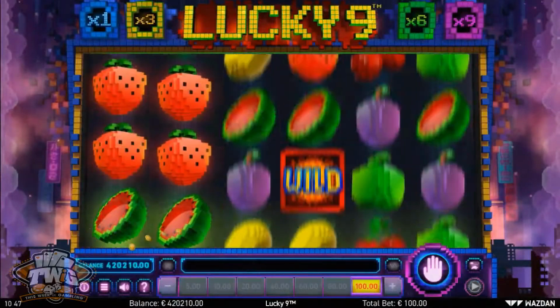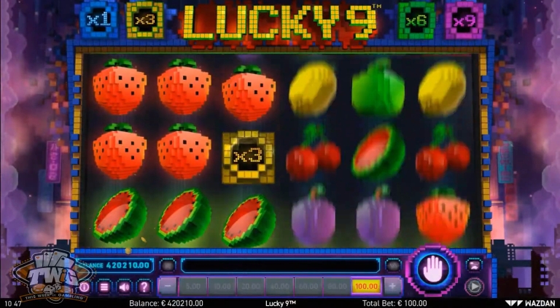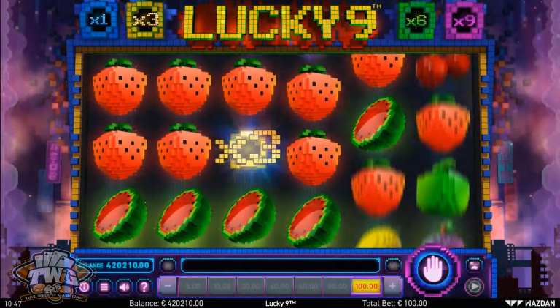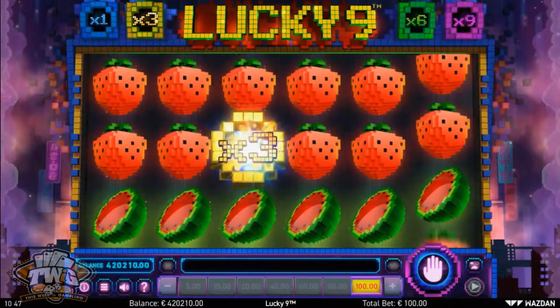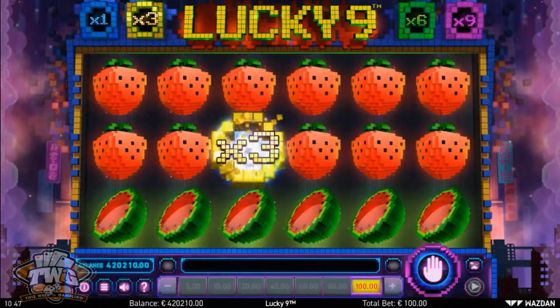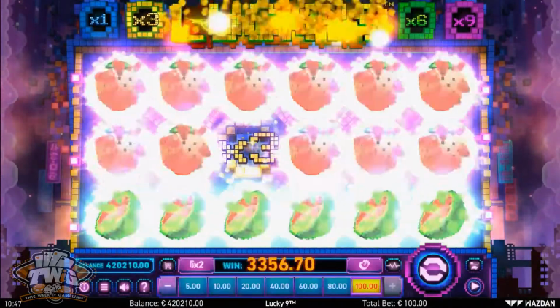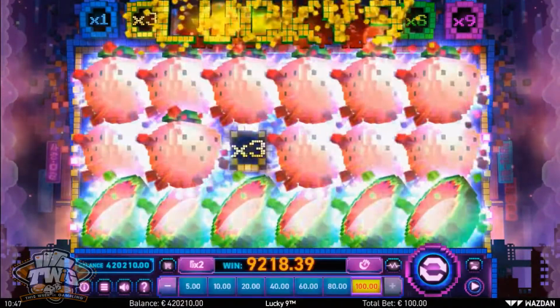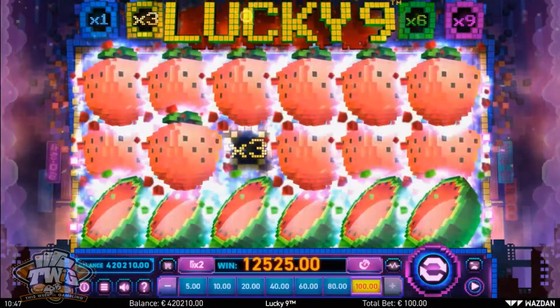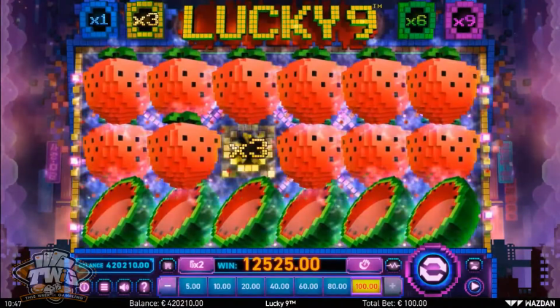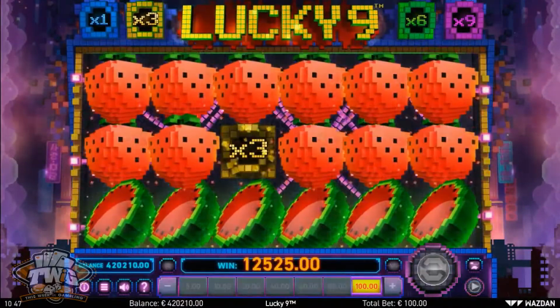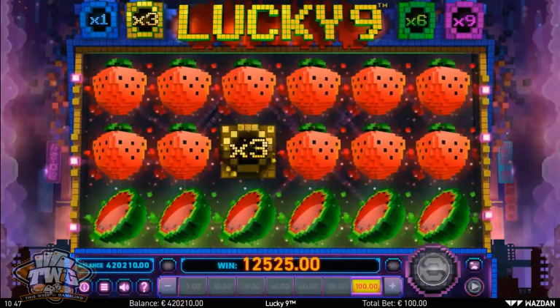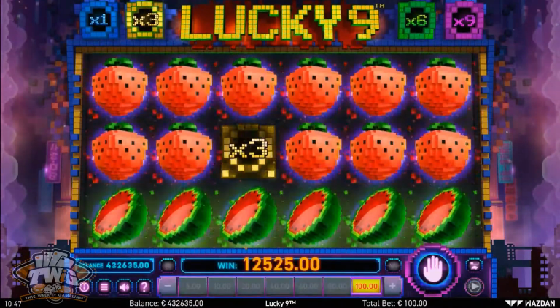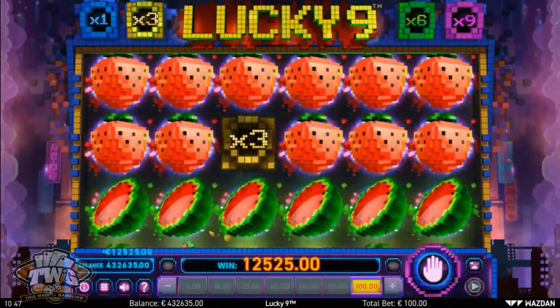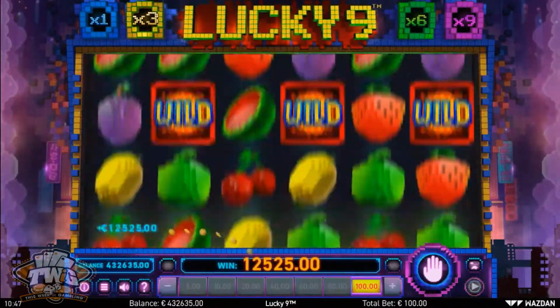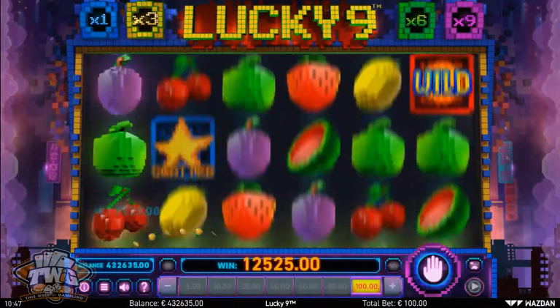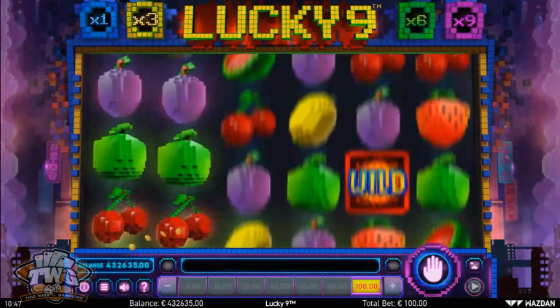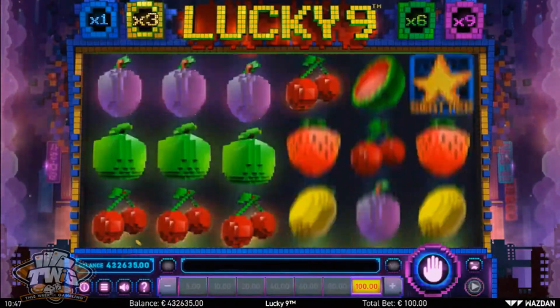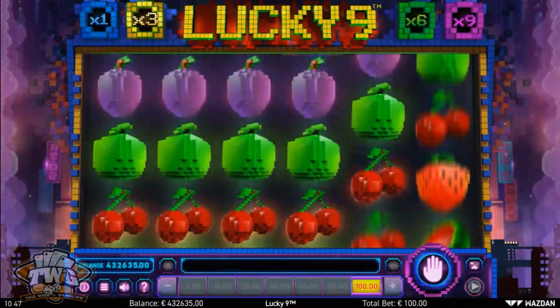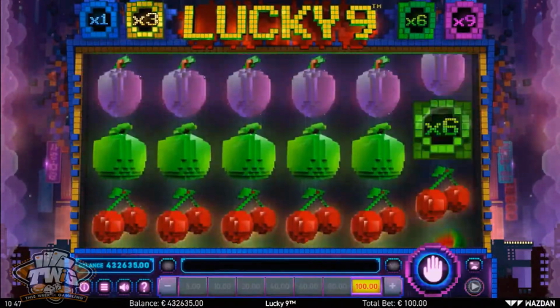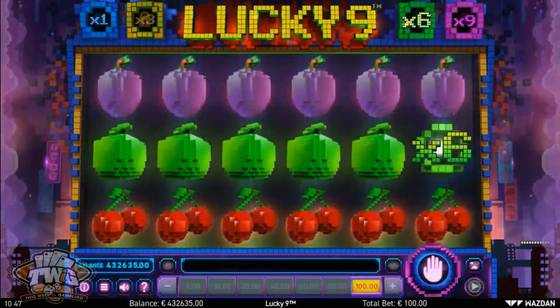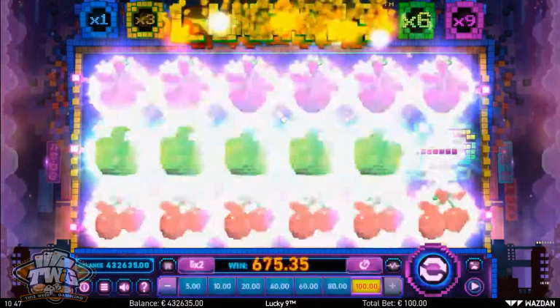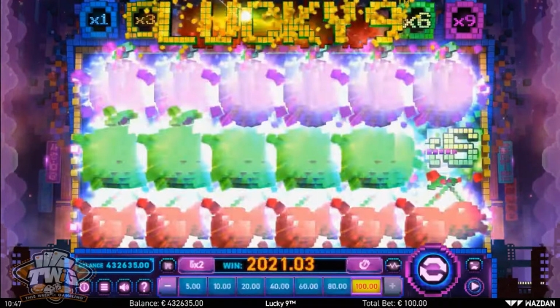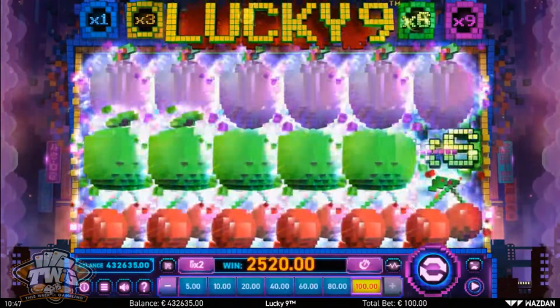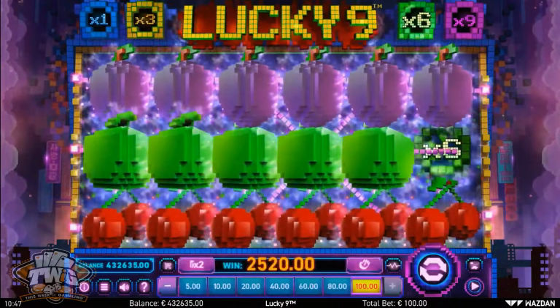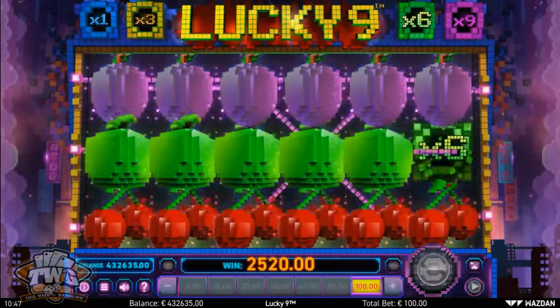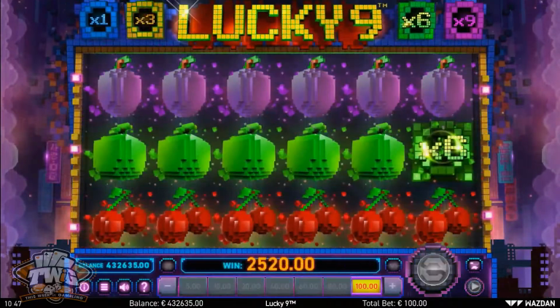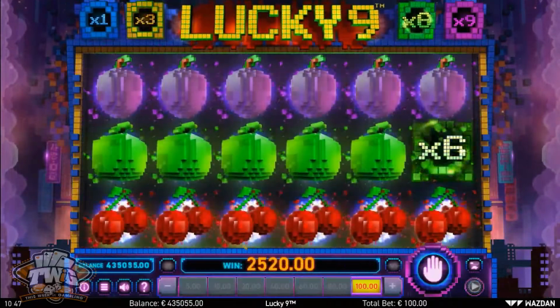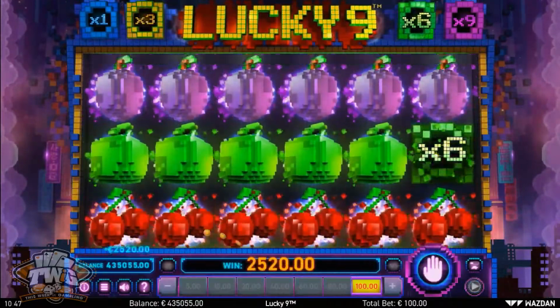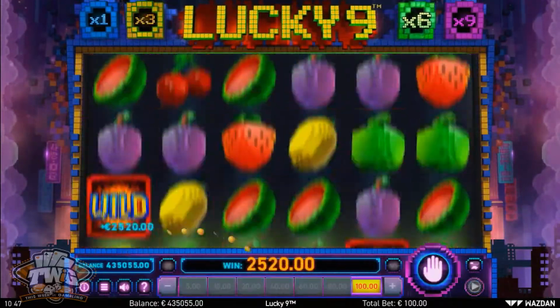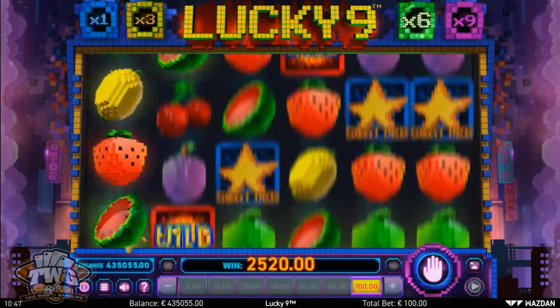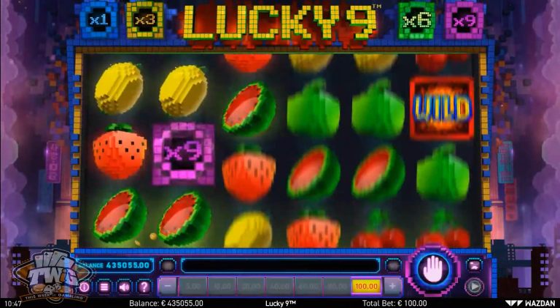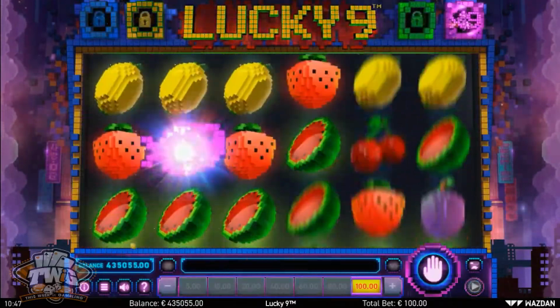Players will also find wild and scatter symbols, a bonus round, and both a gamble and lucky spins feature.